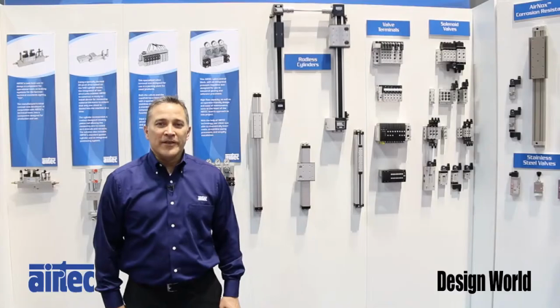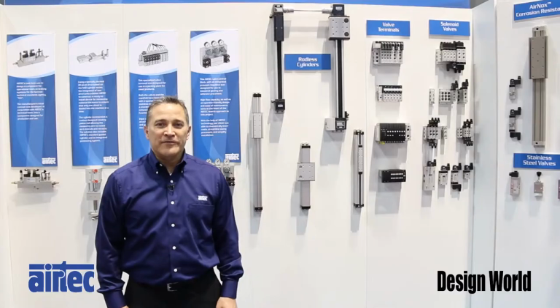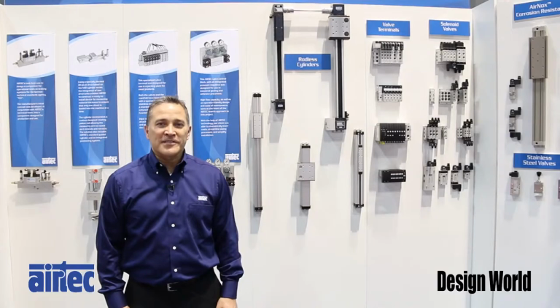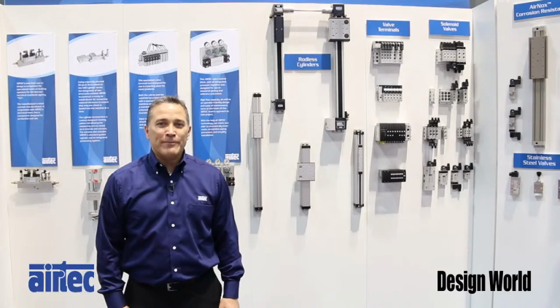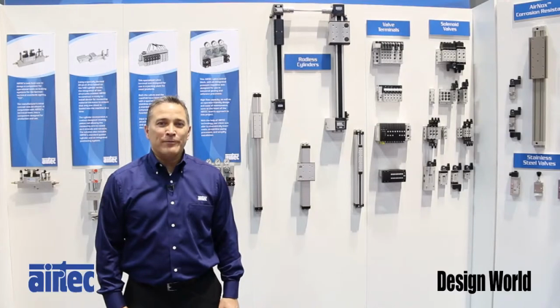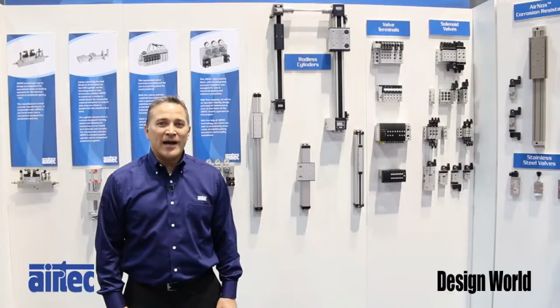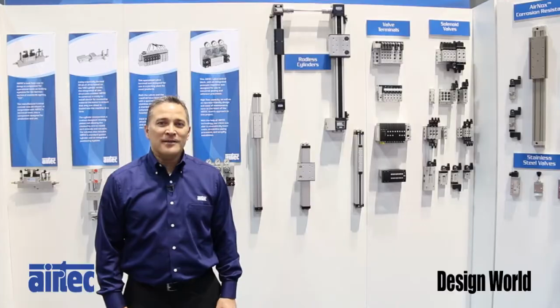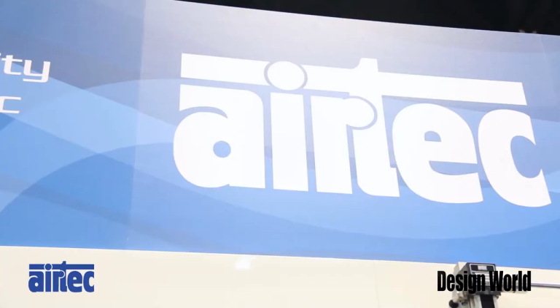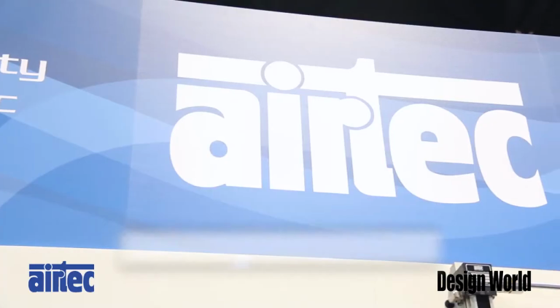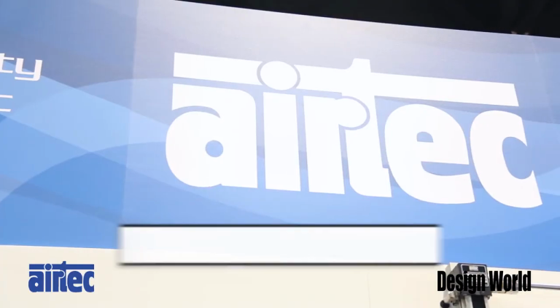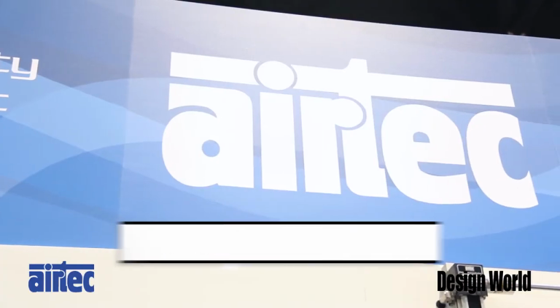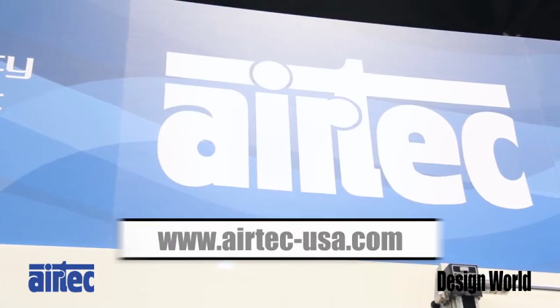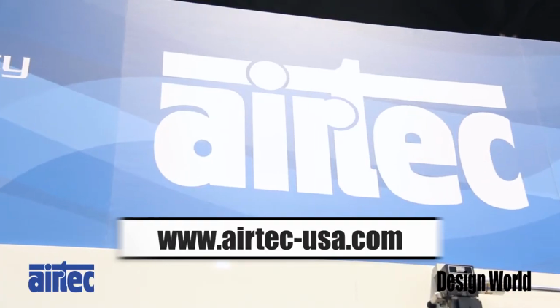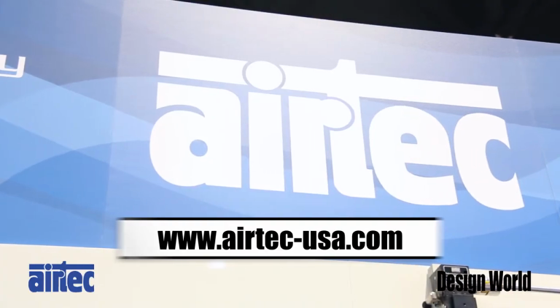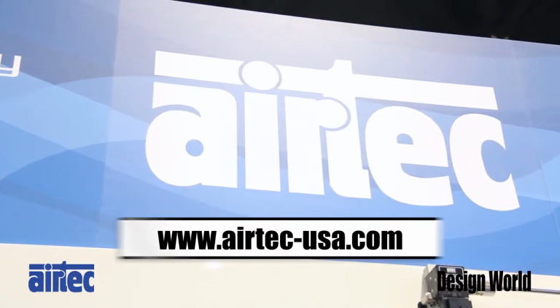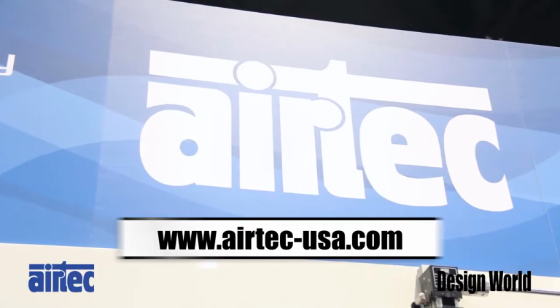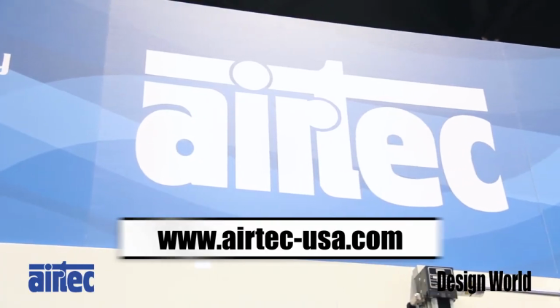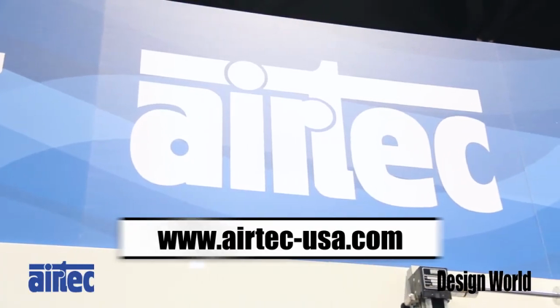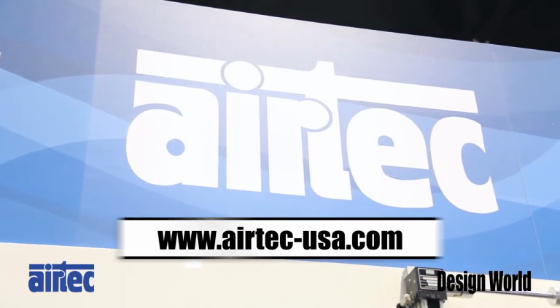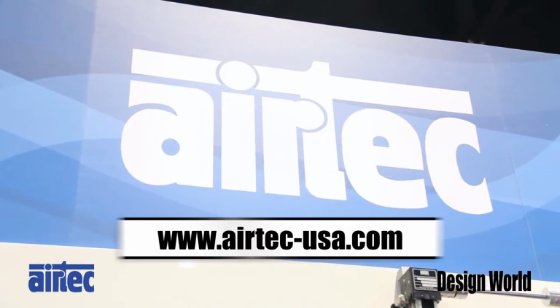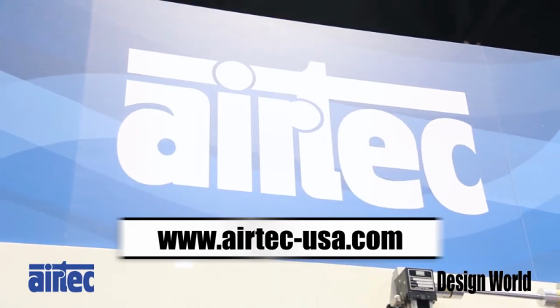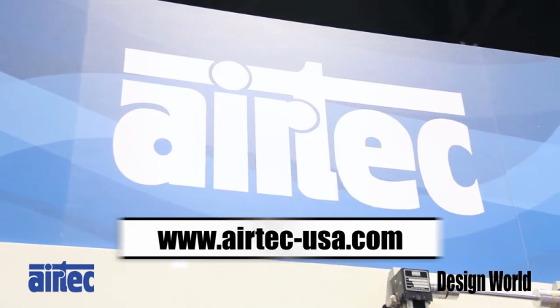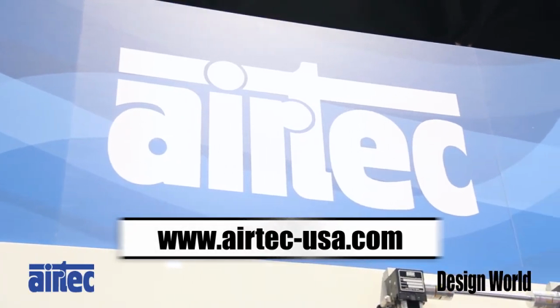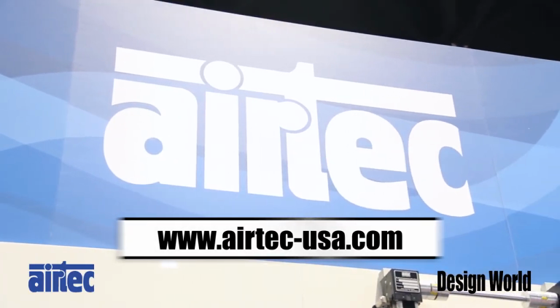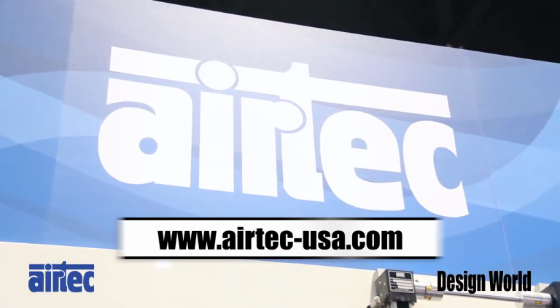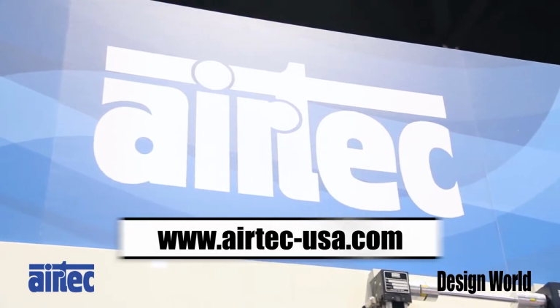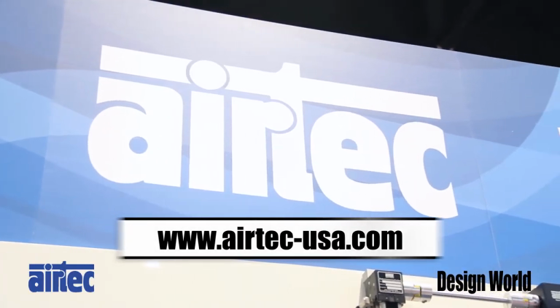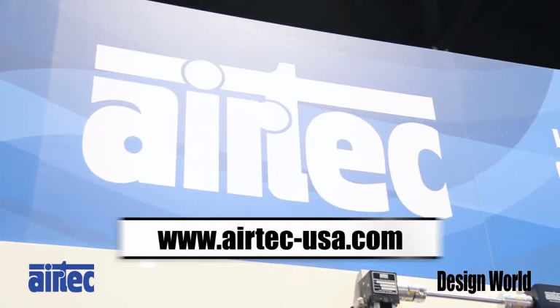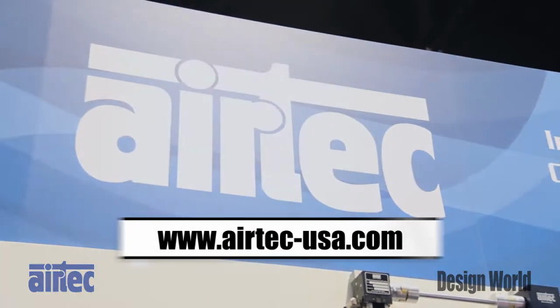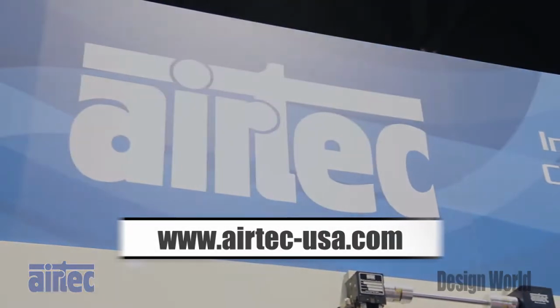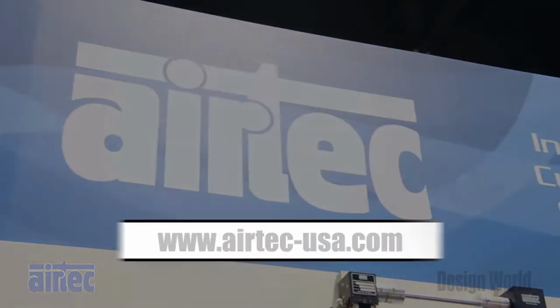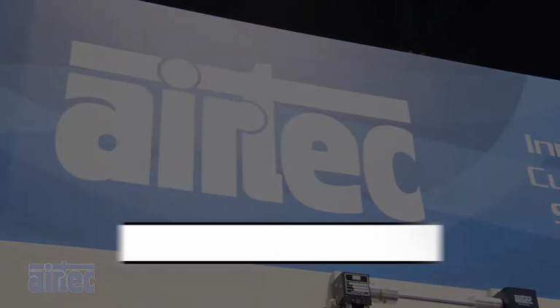Thank you for stopping by. You can visit our website at Airtek-usa.com. Thank you.